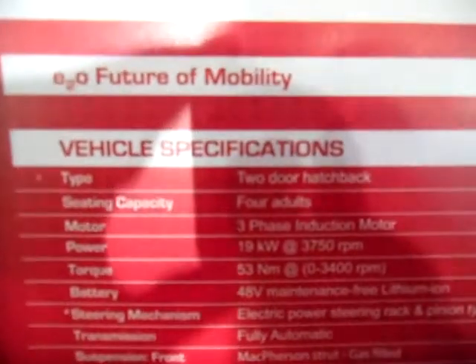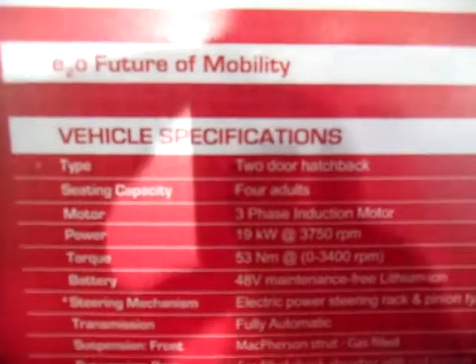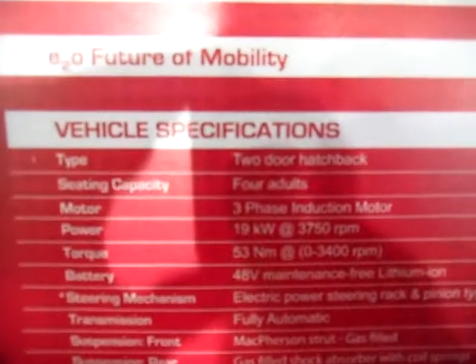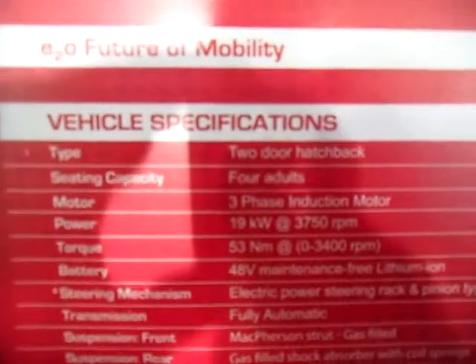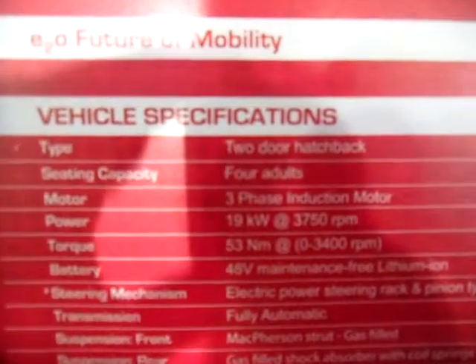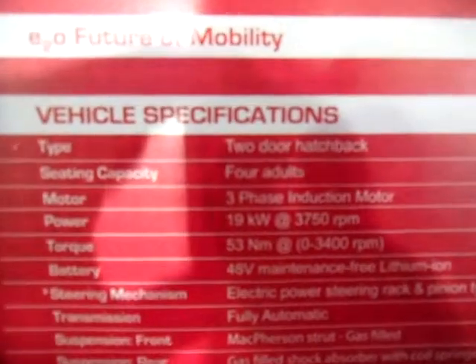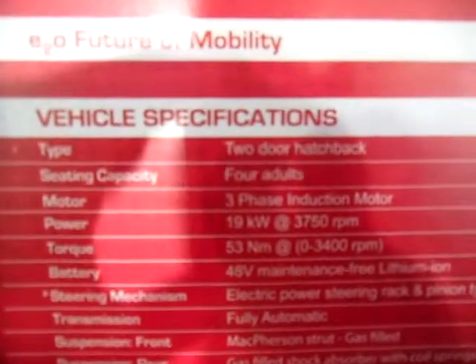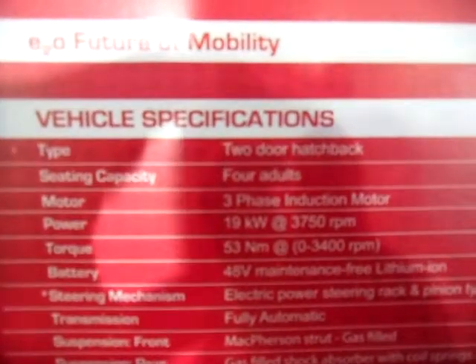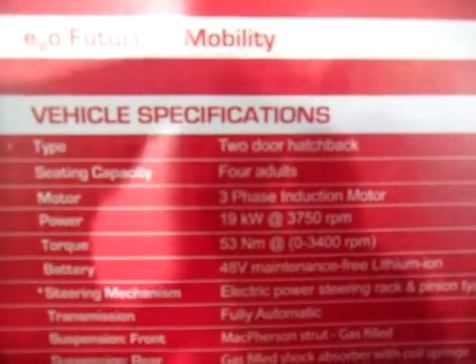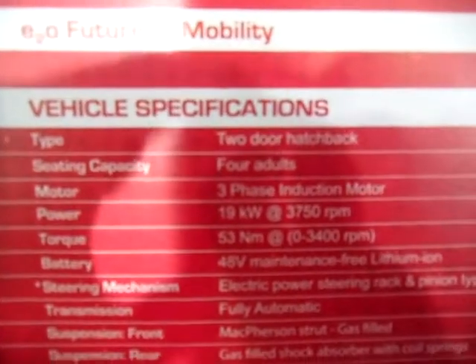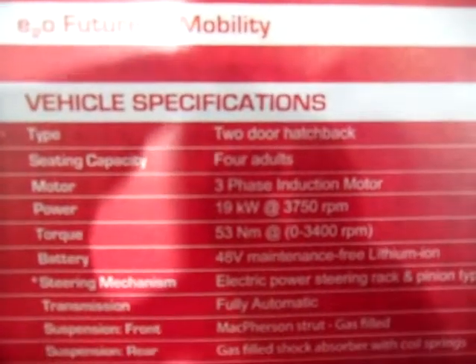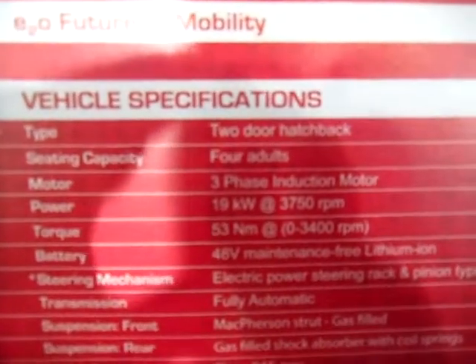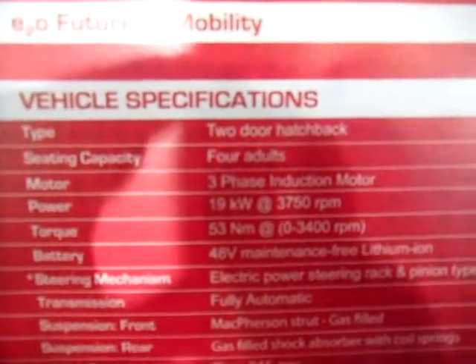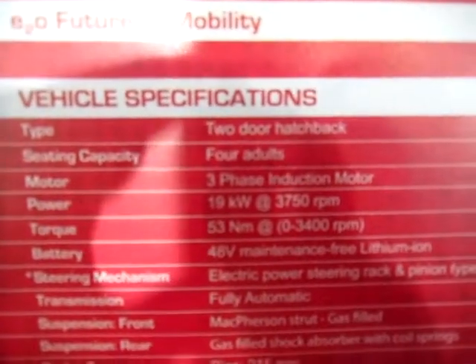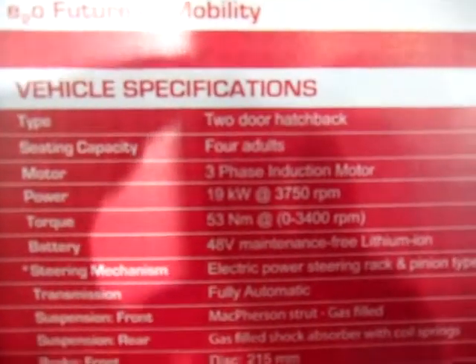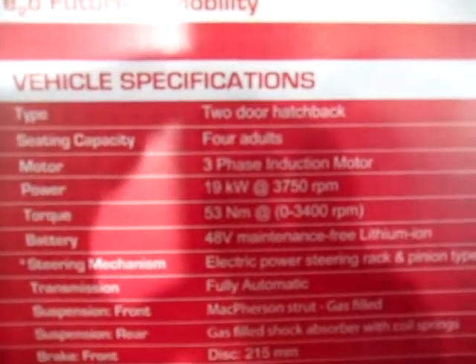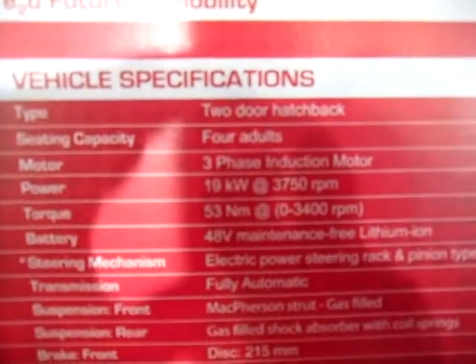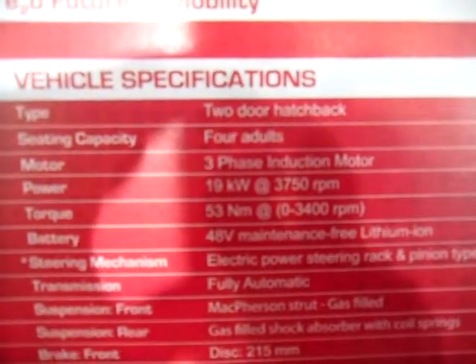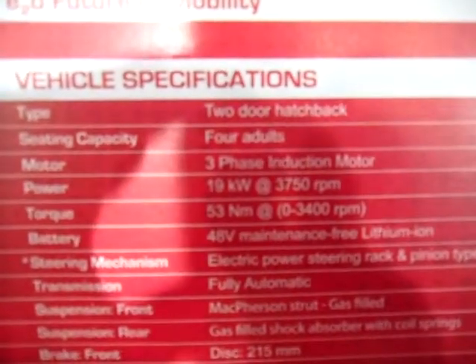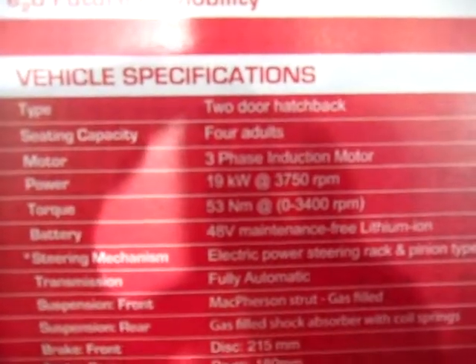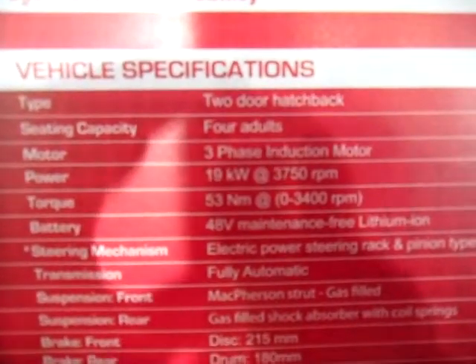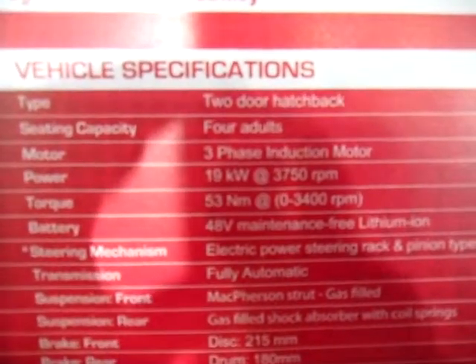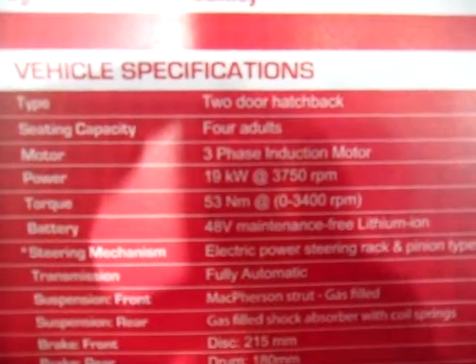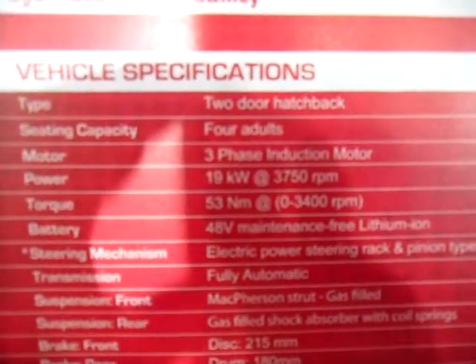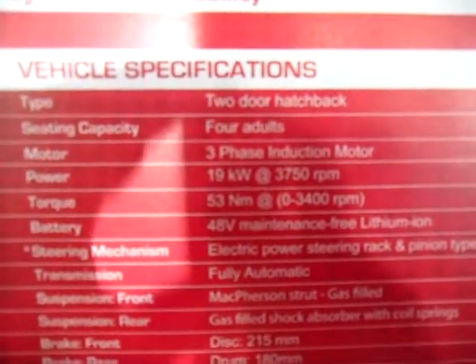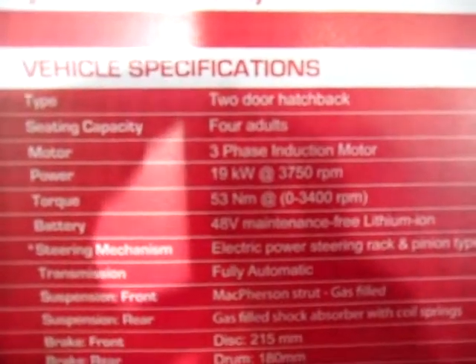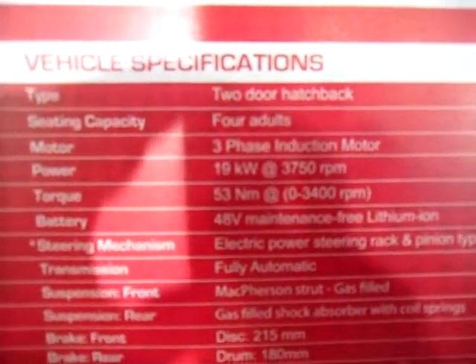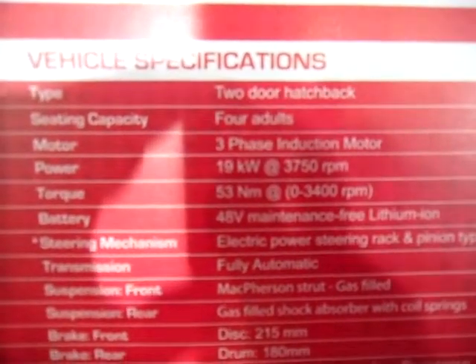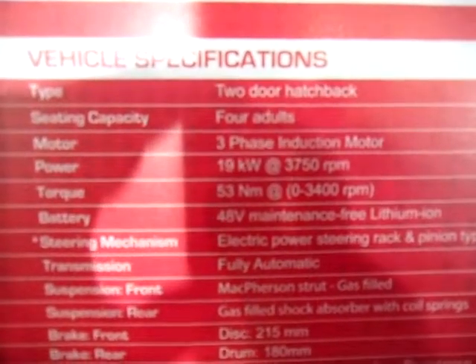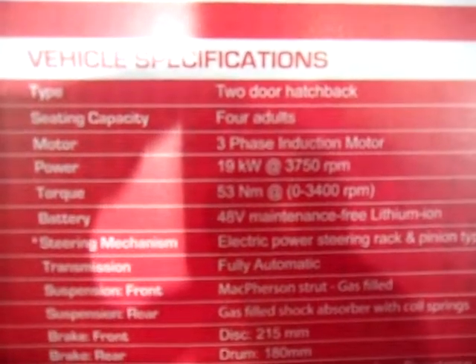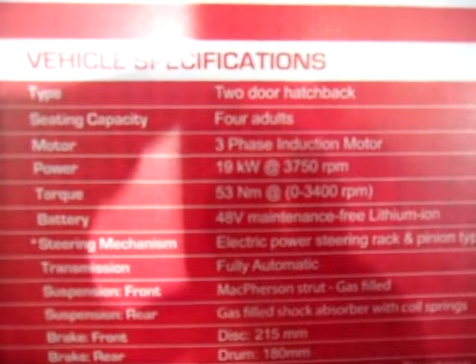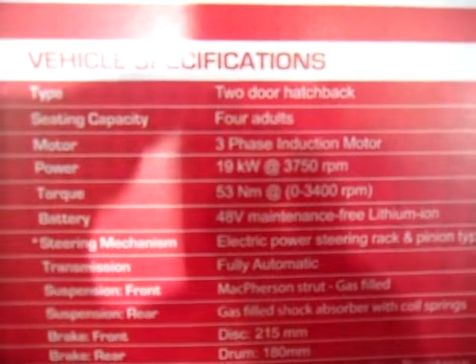Vehicle specifications: type 2 door hatchback, and up to 4 adults can be seated.